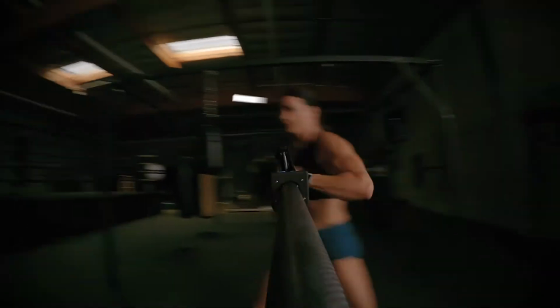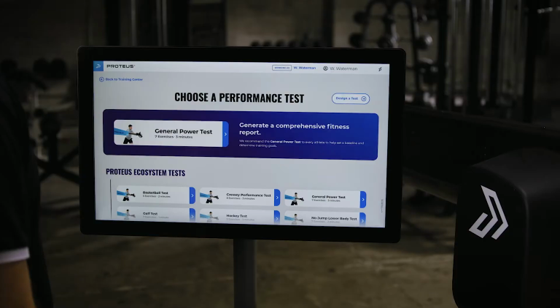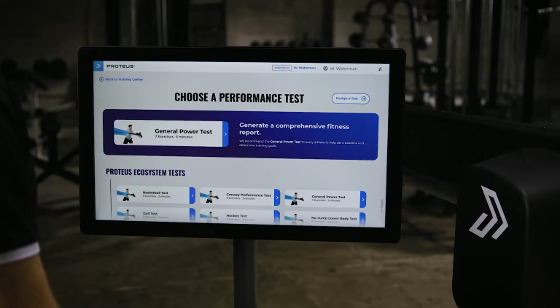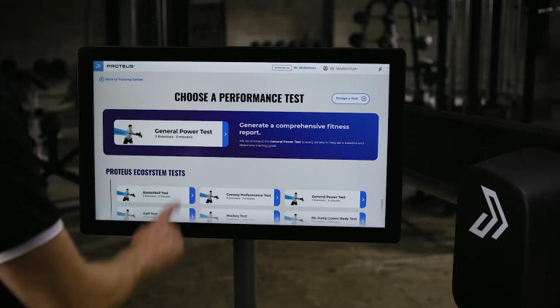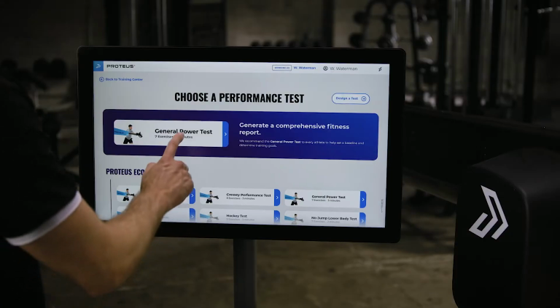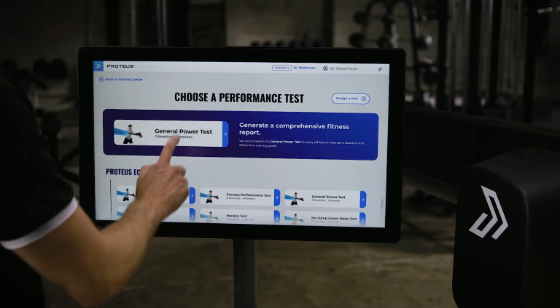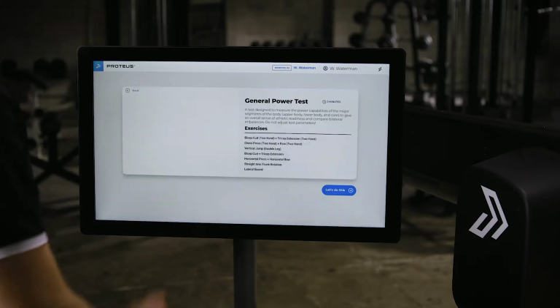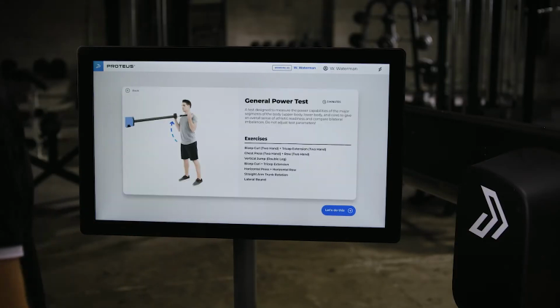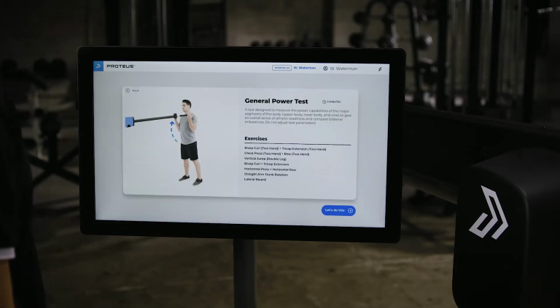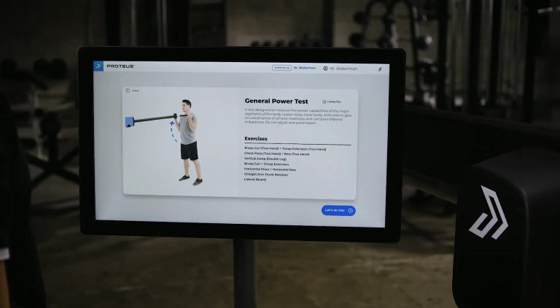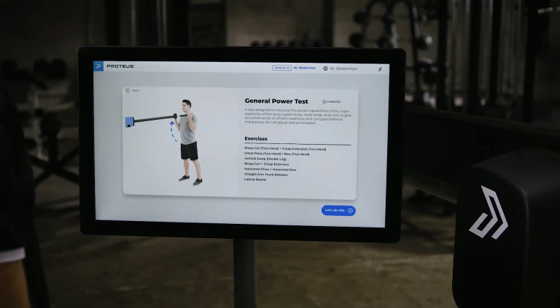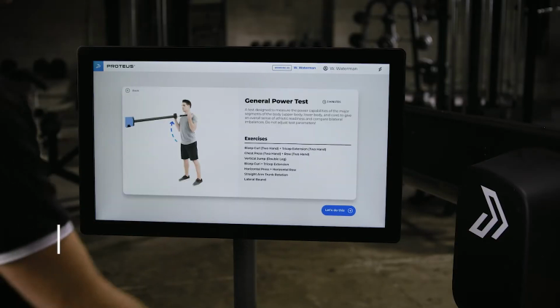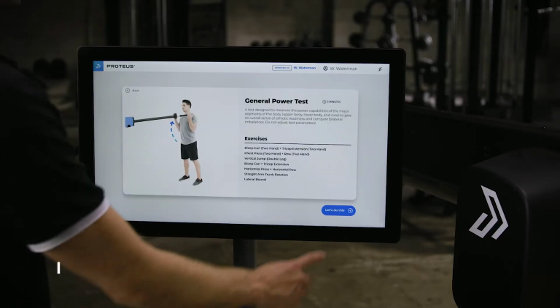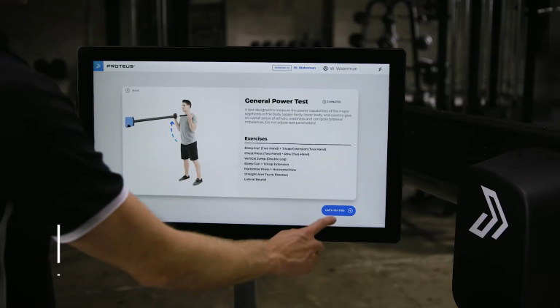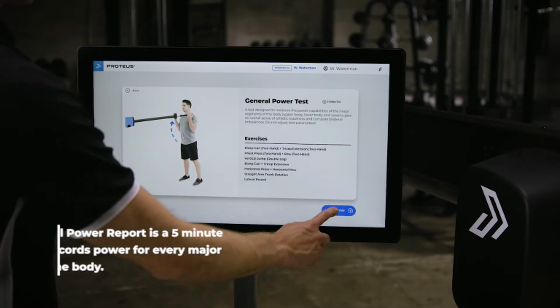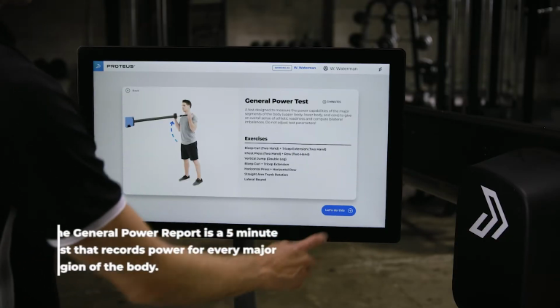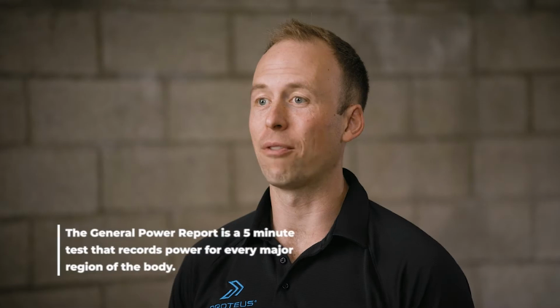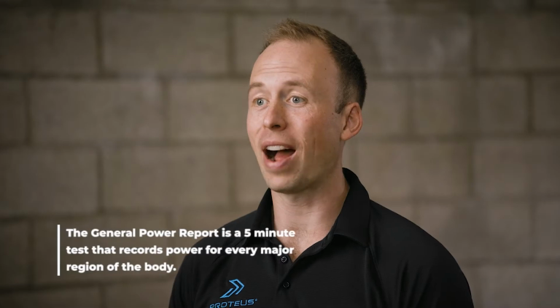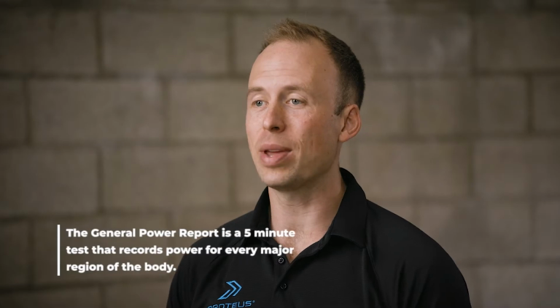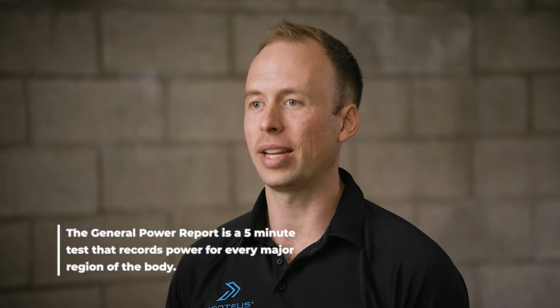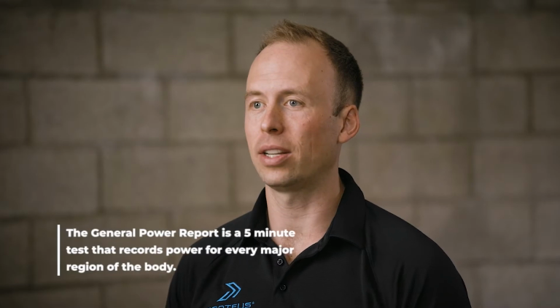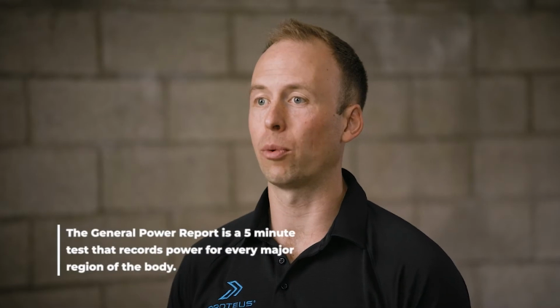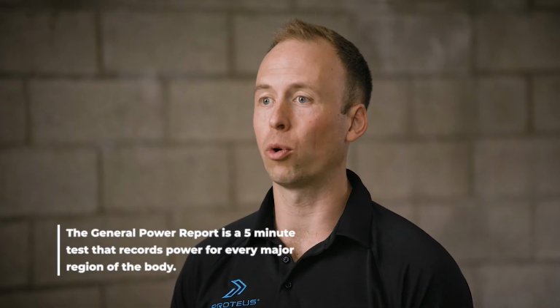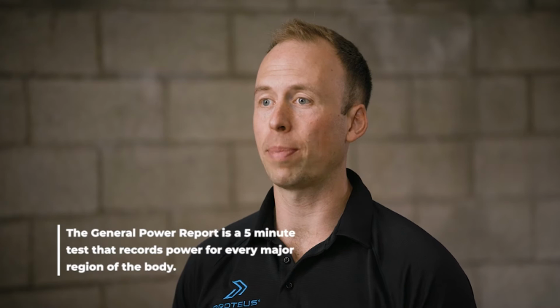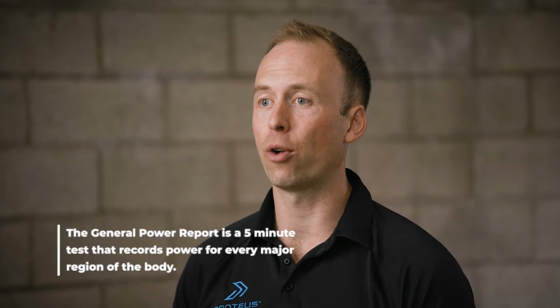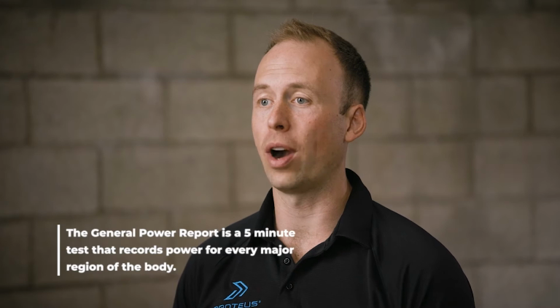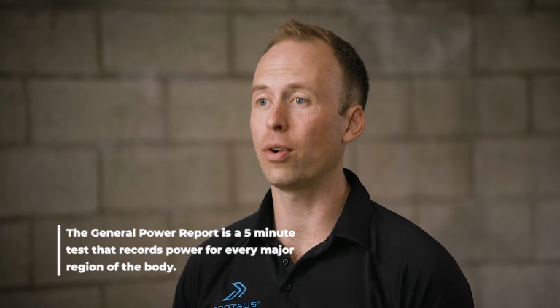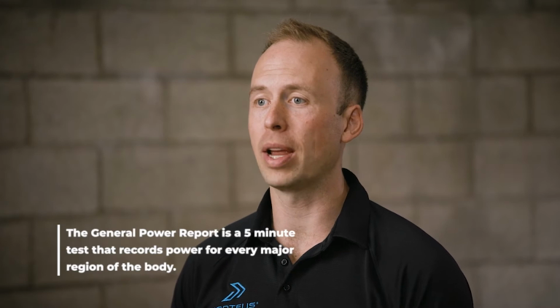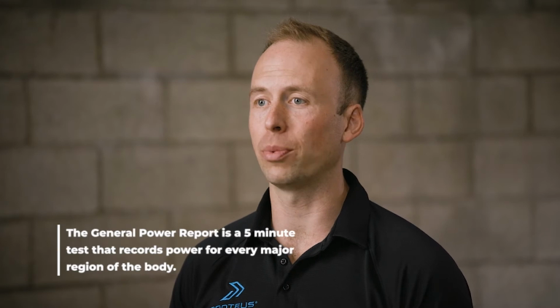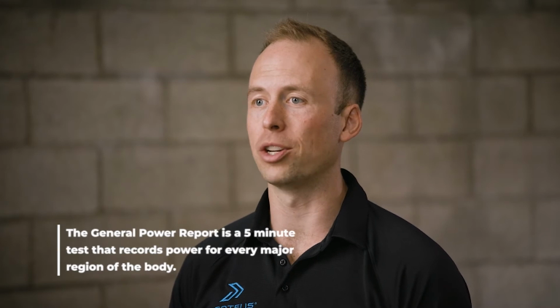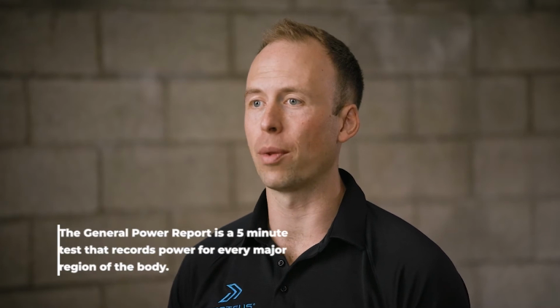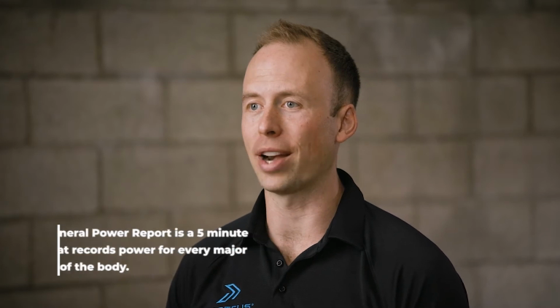Let's dive into the General Power Report. The General Power Report is a five-minute test that records power for every major region of the body.